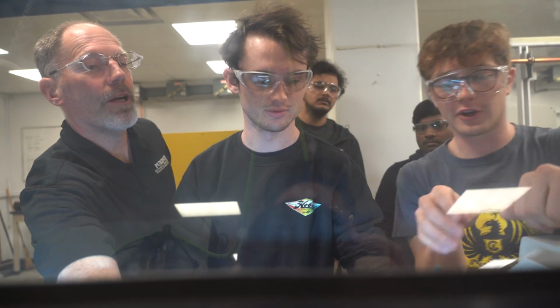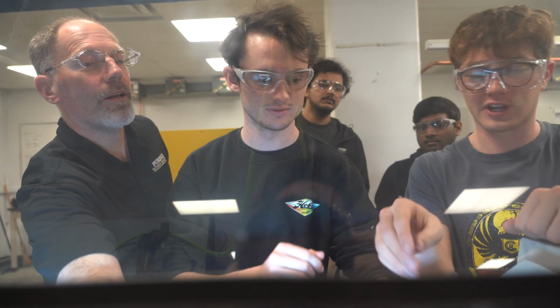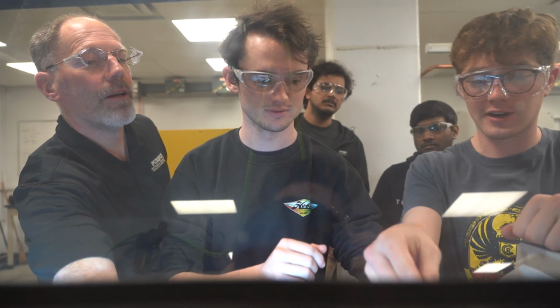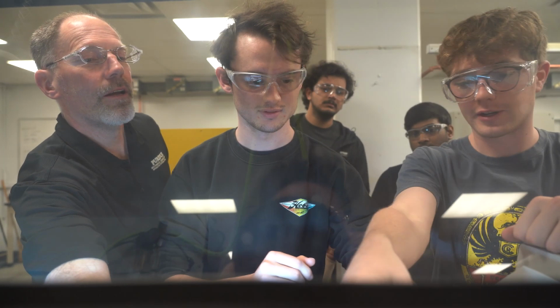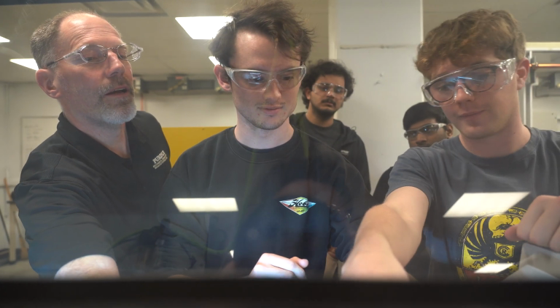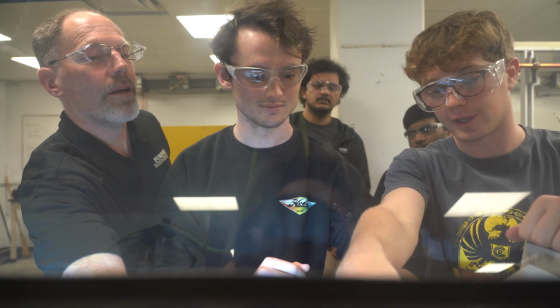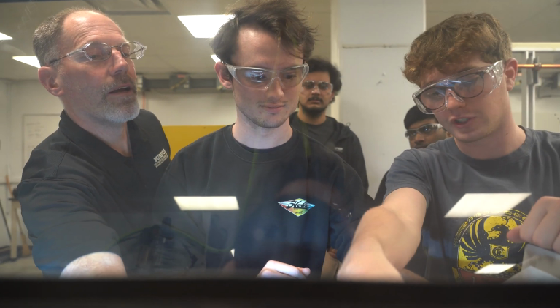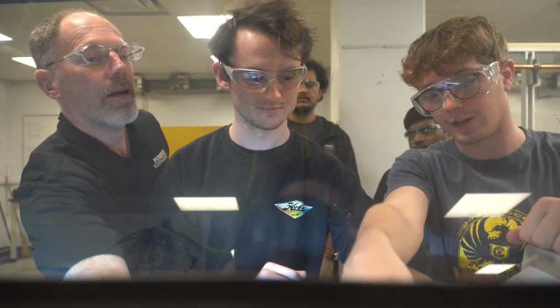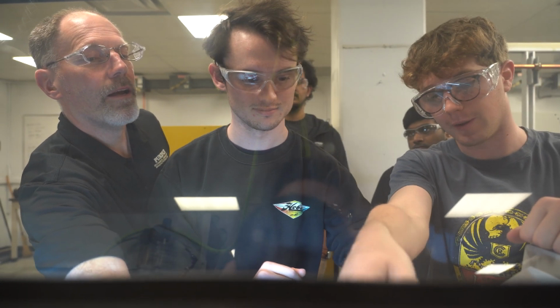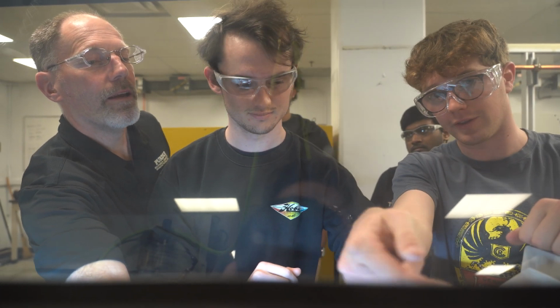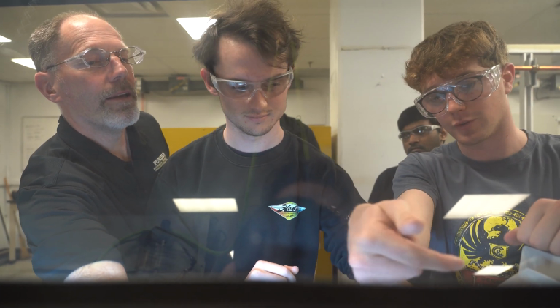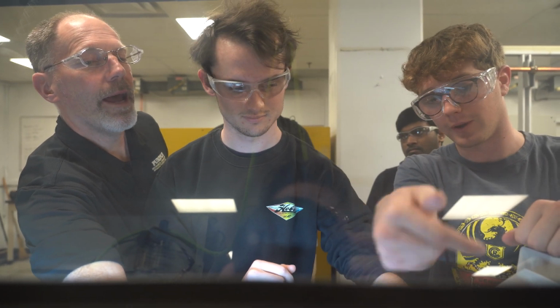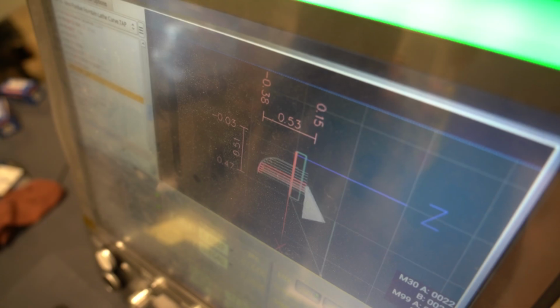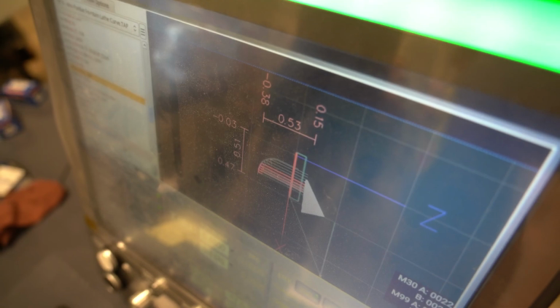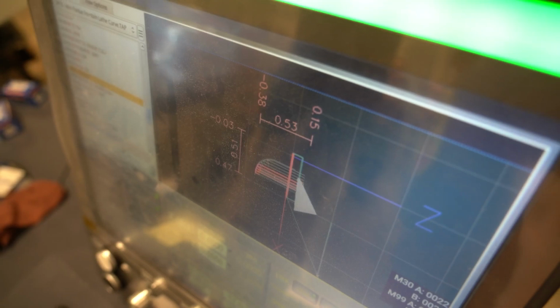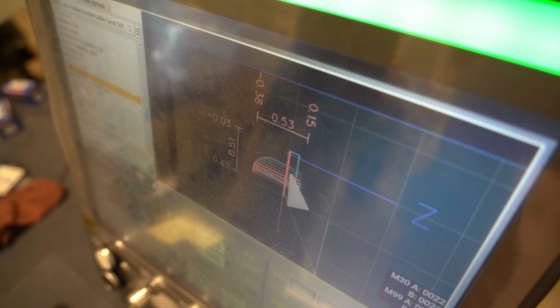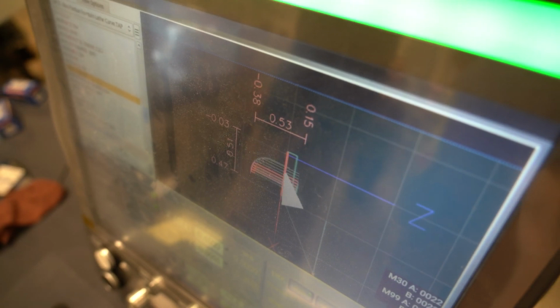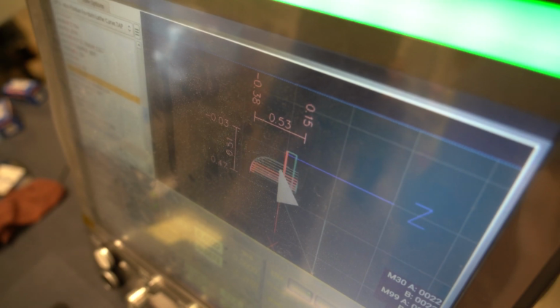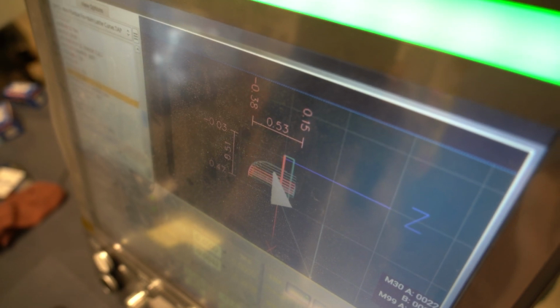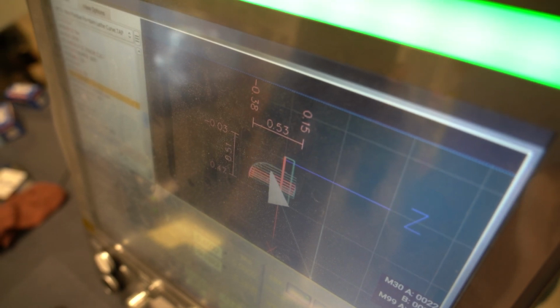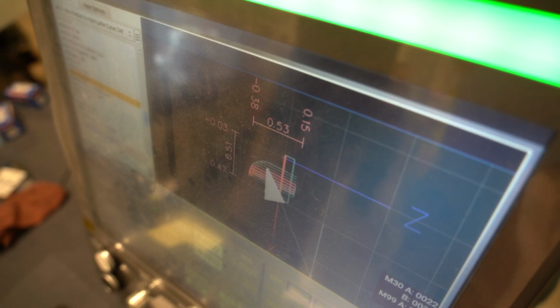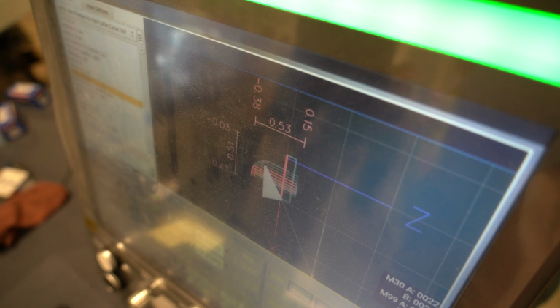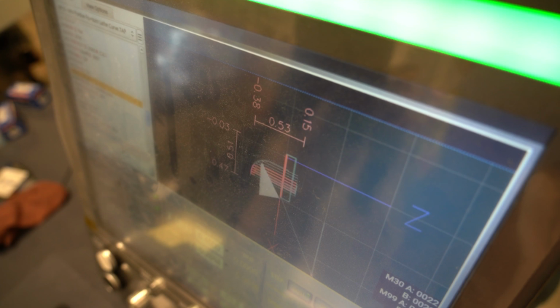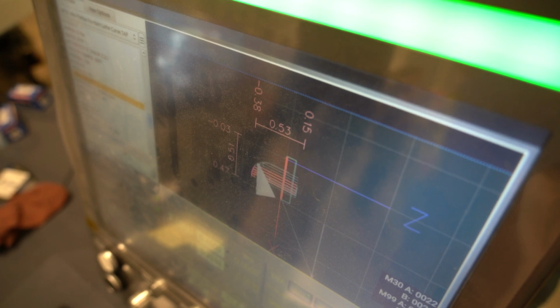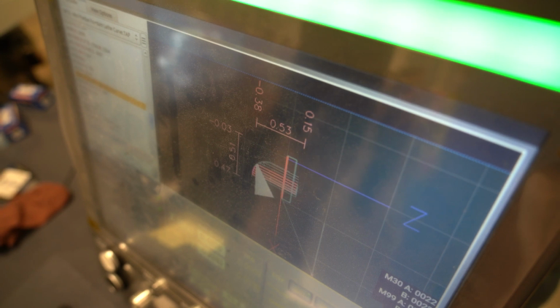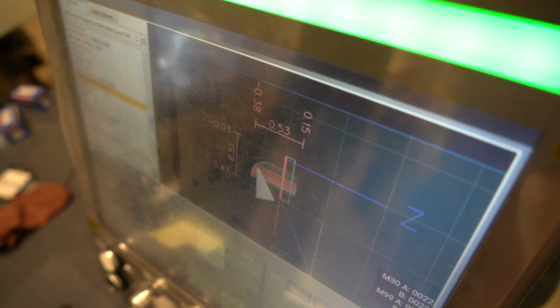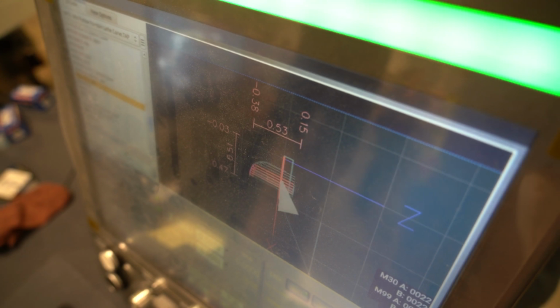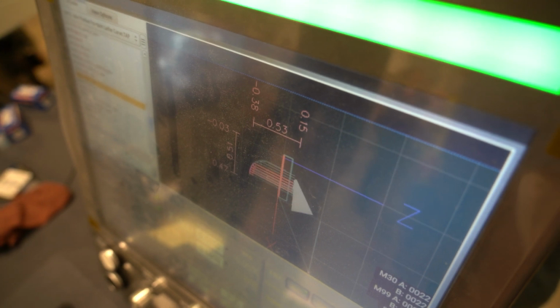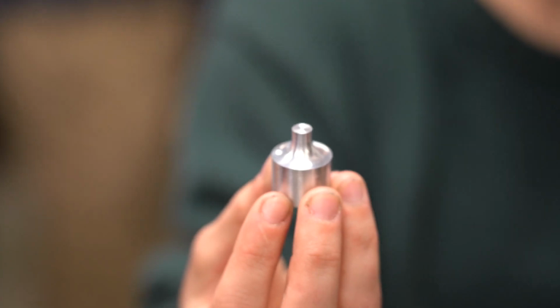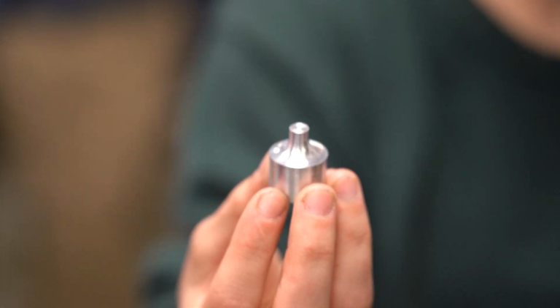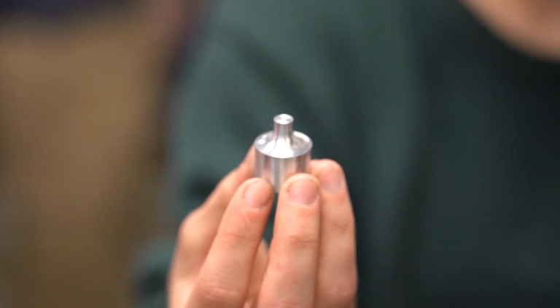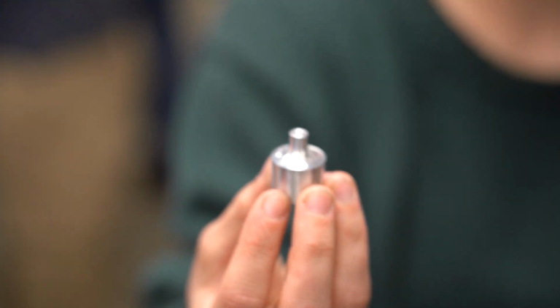CNC lathe, sheet metal, woodworking — students learn how to translate parts from CAD to CAM and they see the final product.